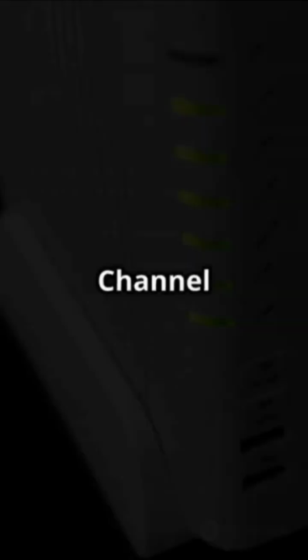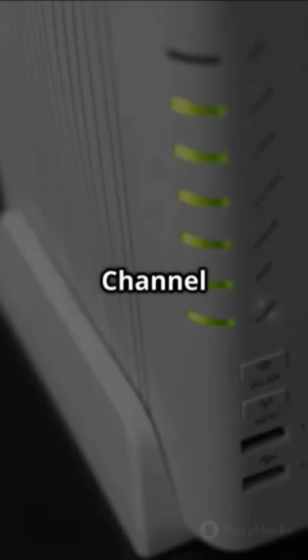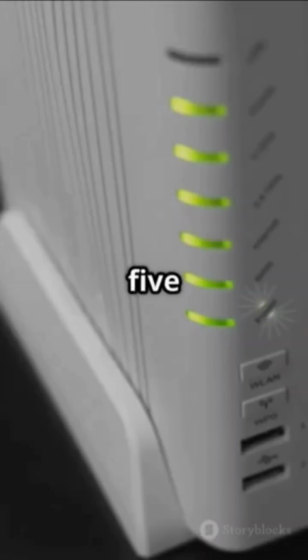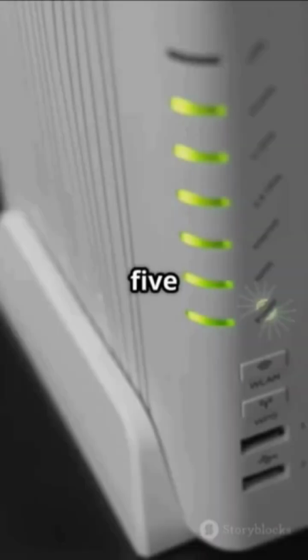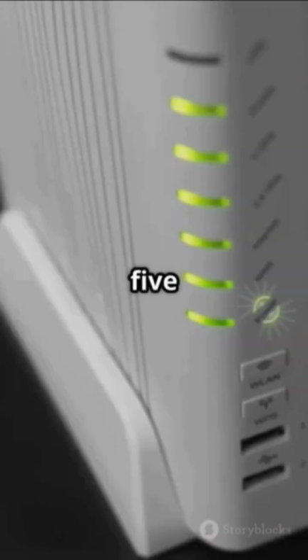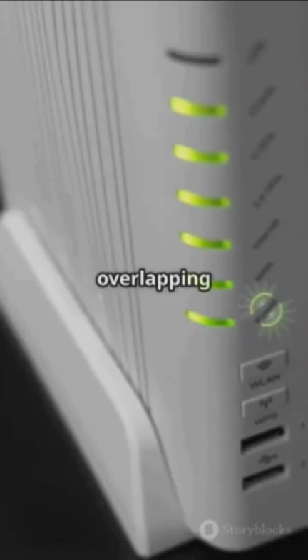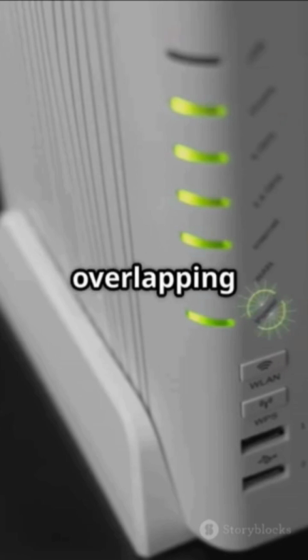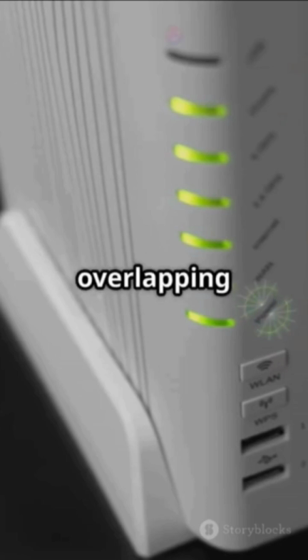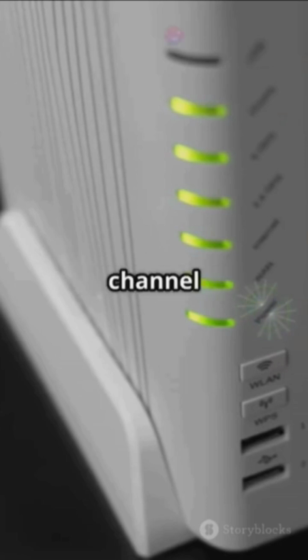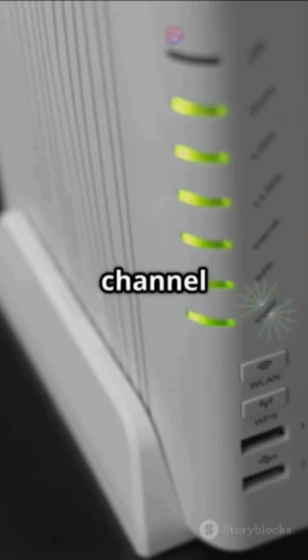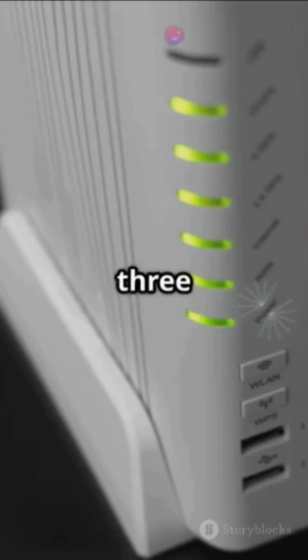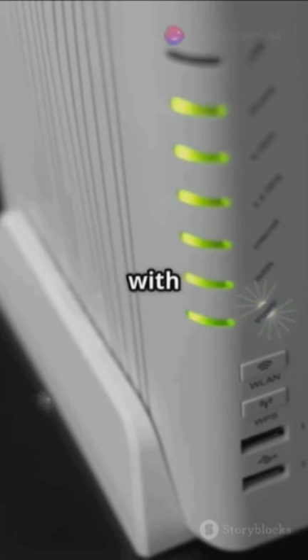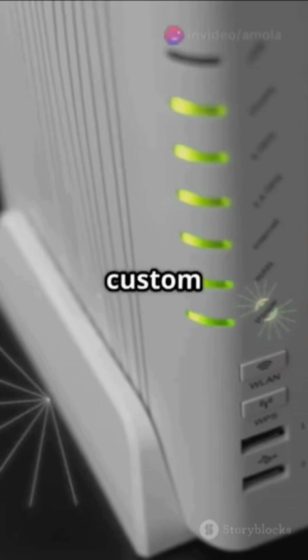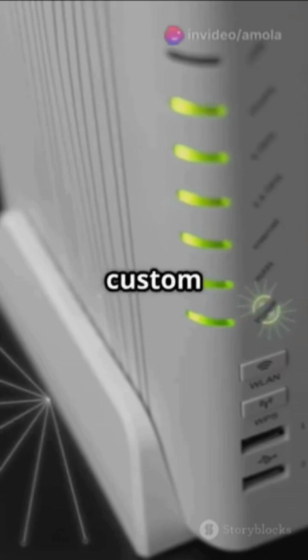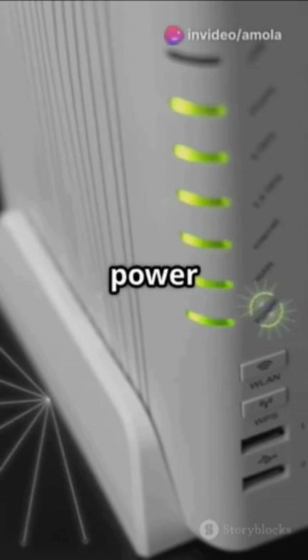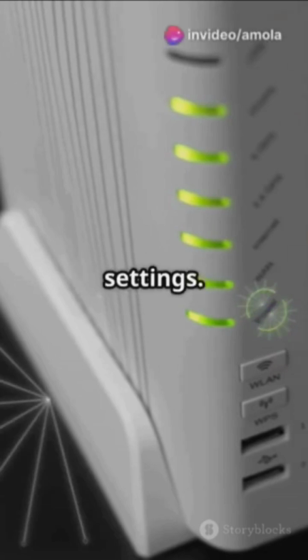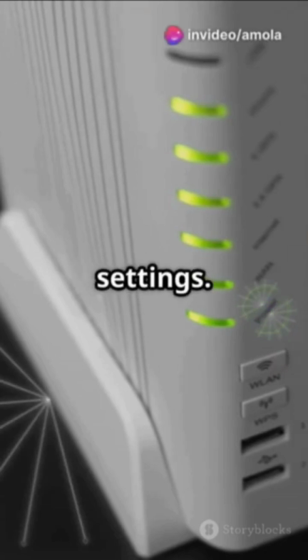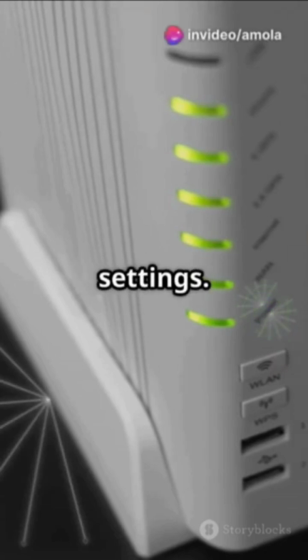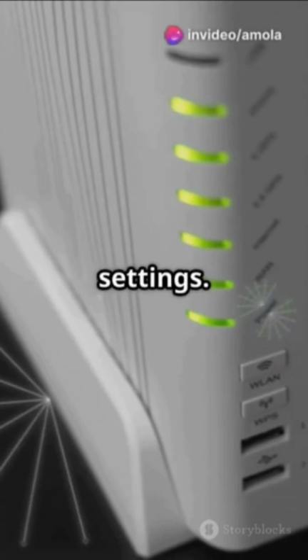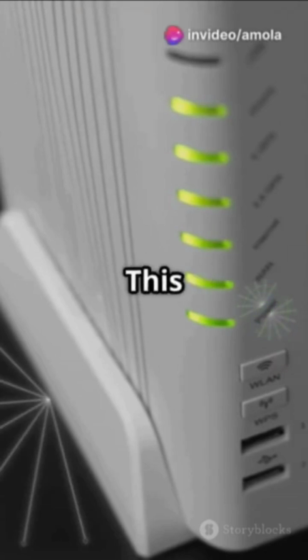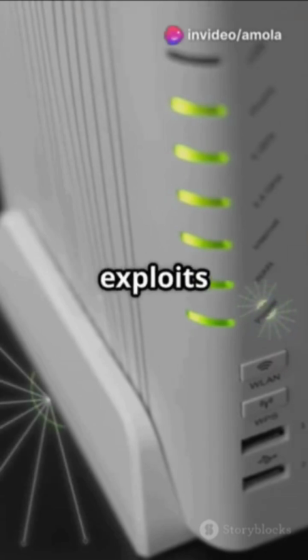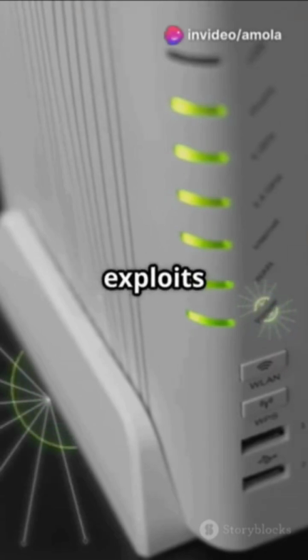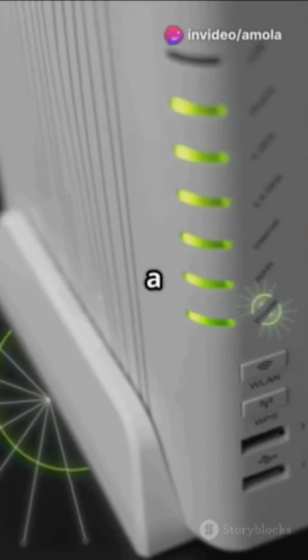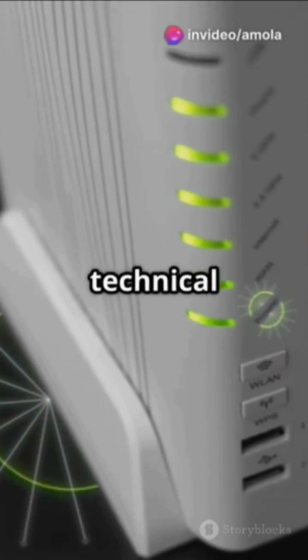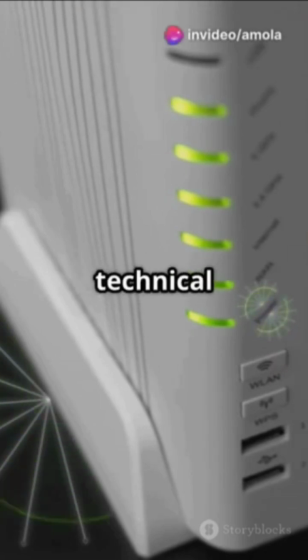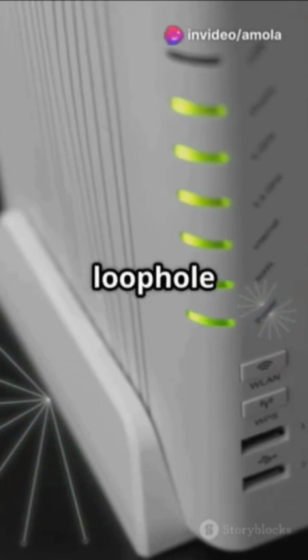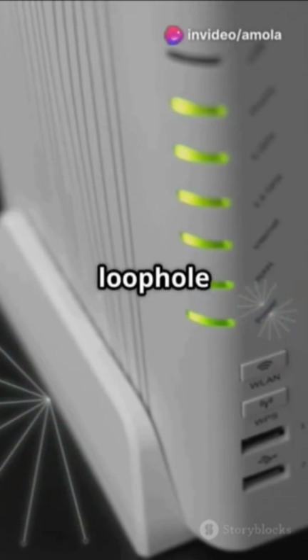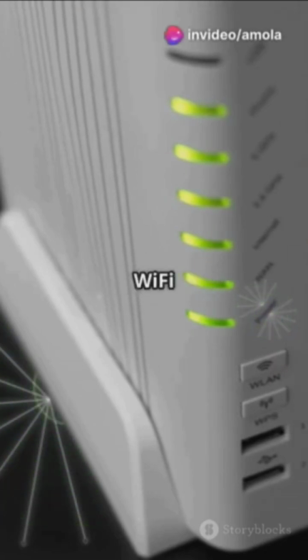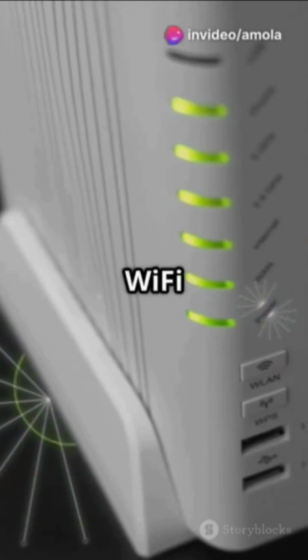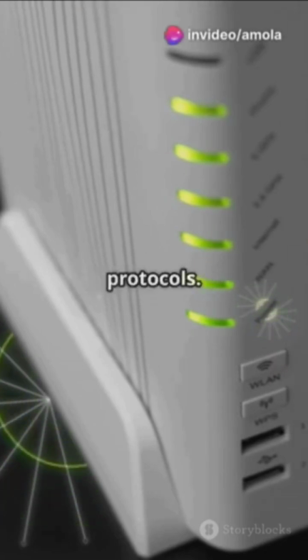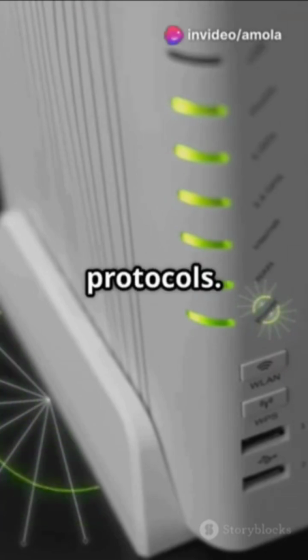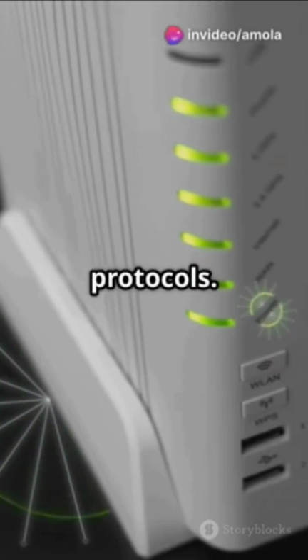Channel 5: The overlapping channel 3 with custom power settings. This exploits a technical loophole in Wi-Fi protocols.